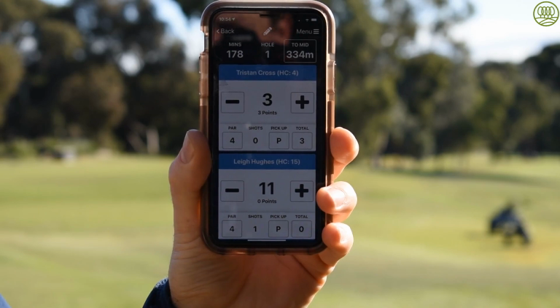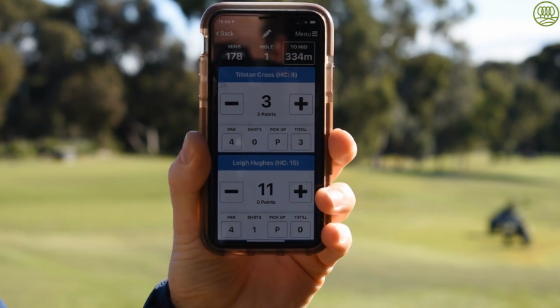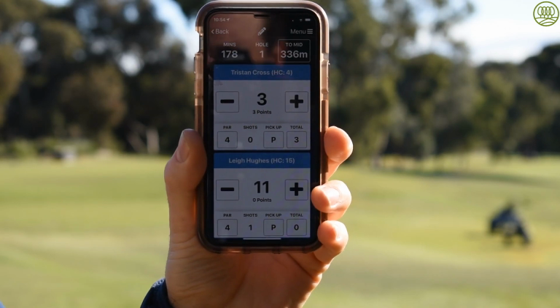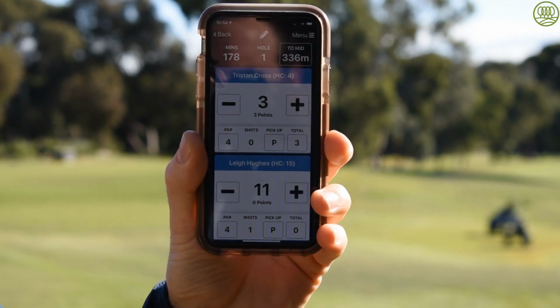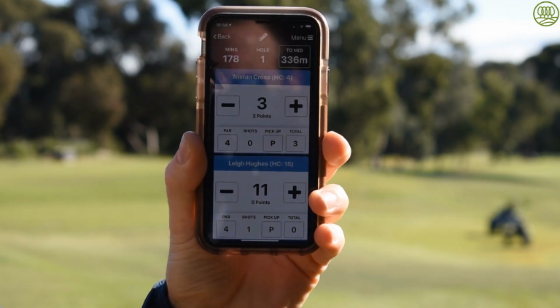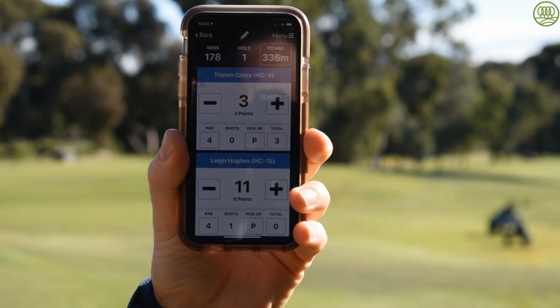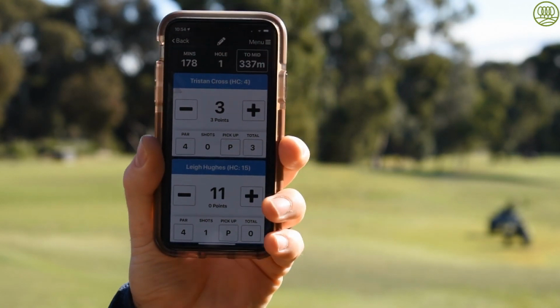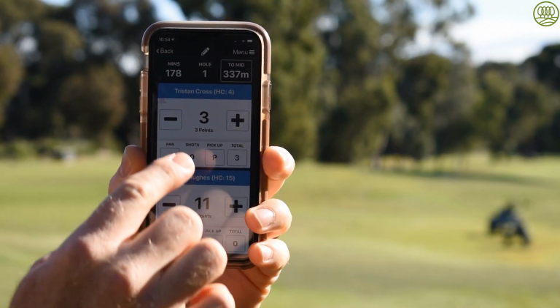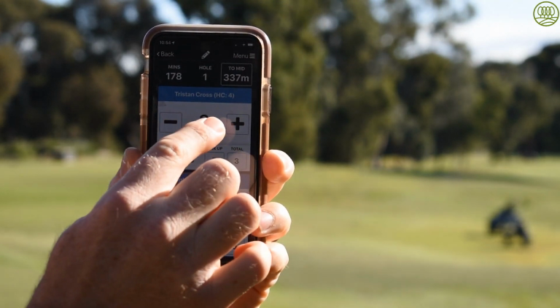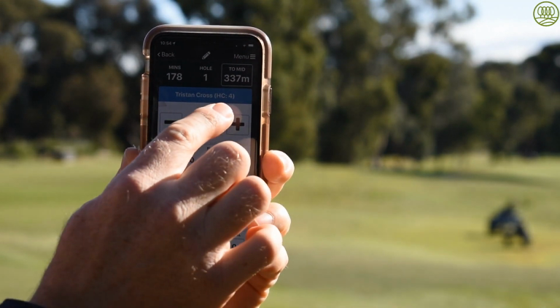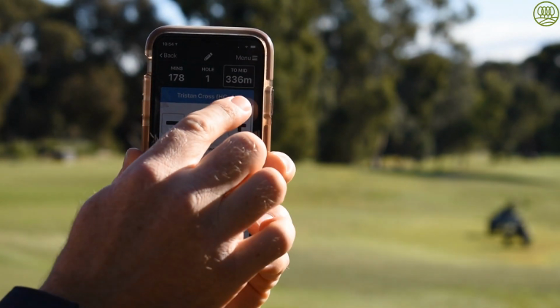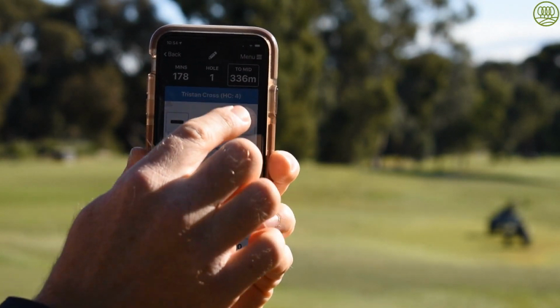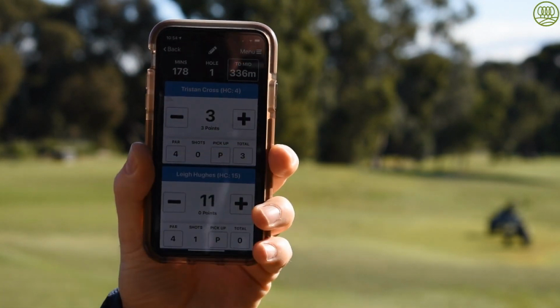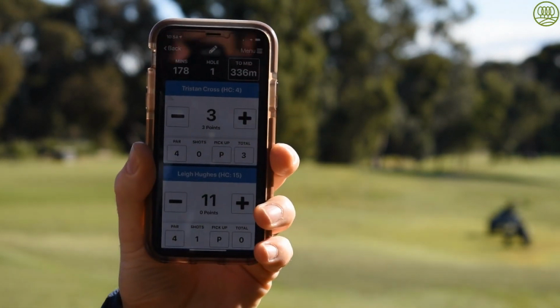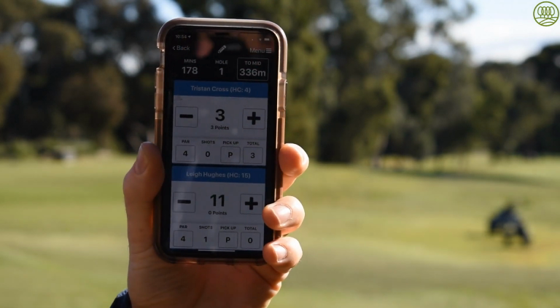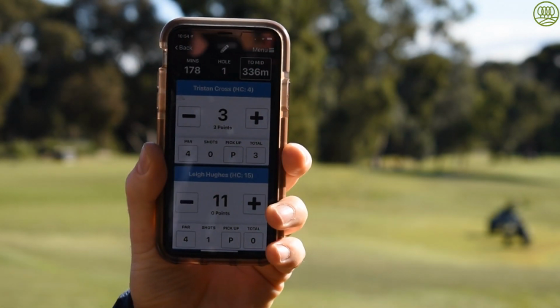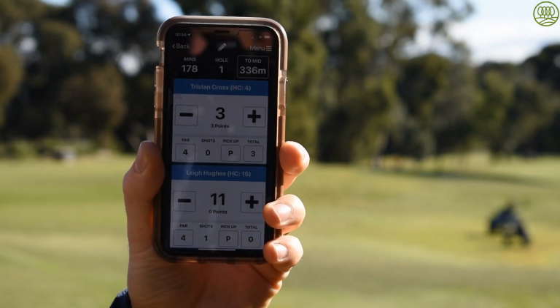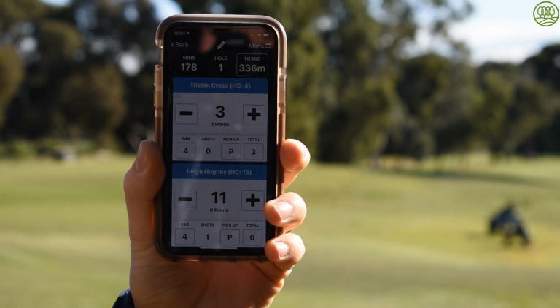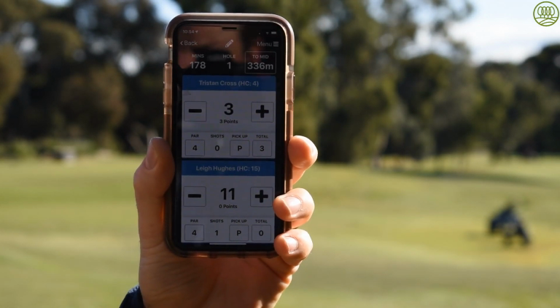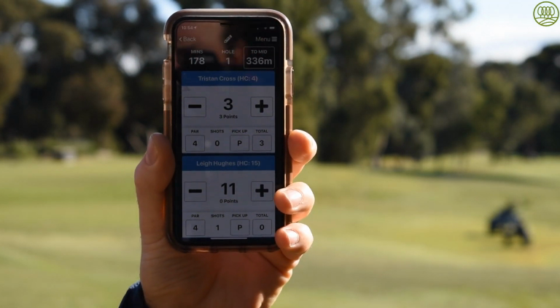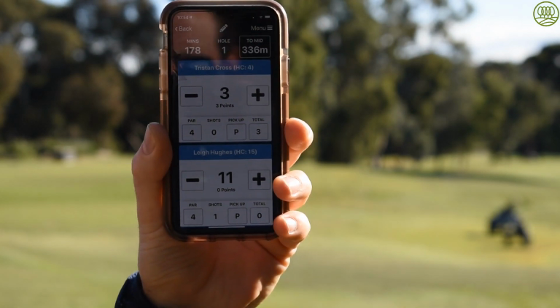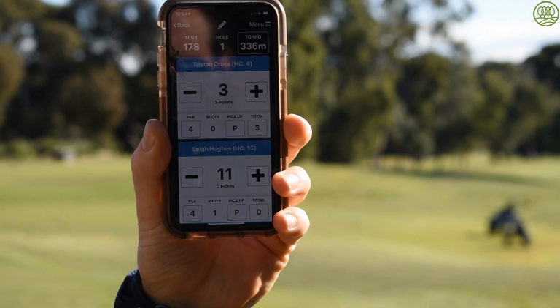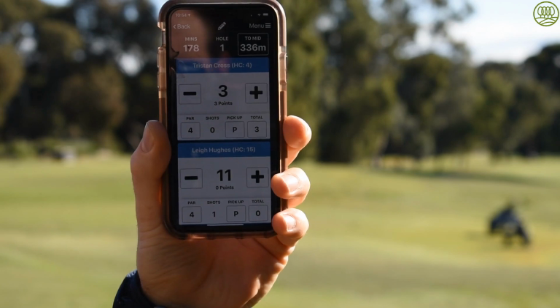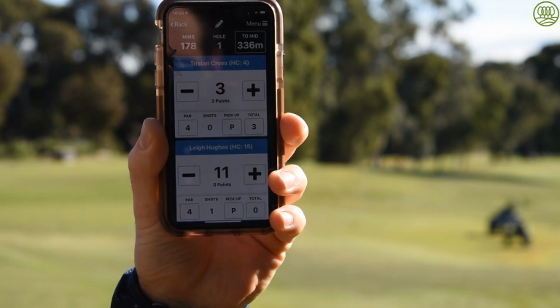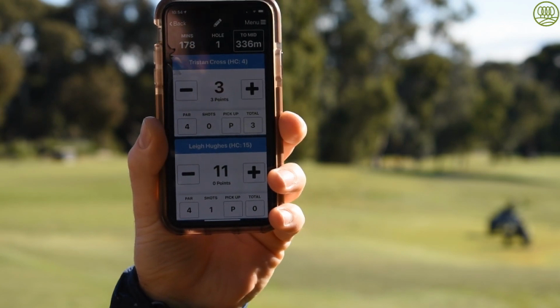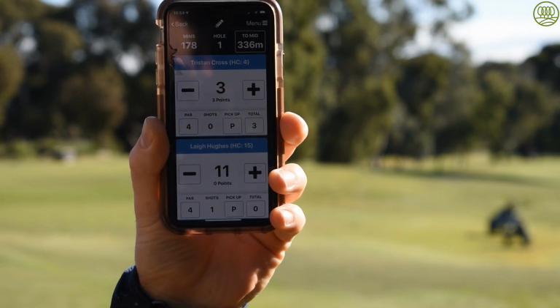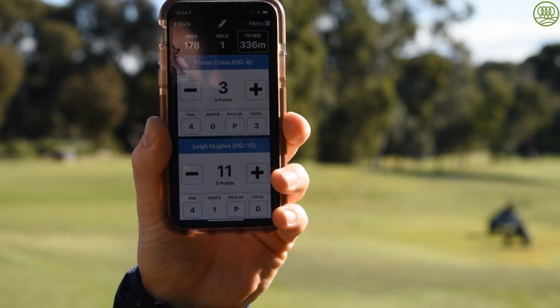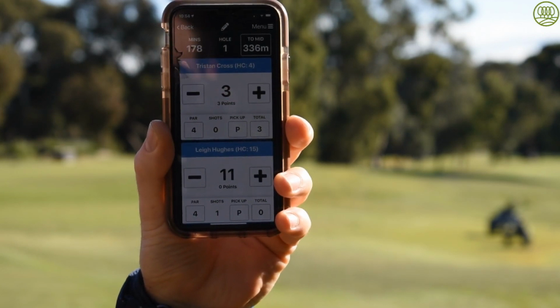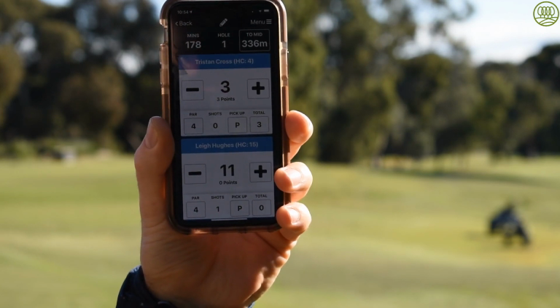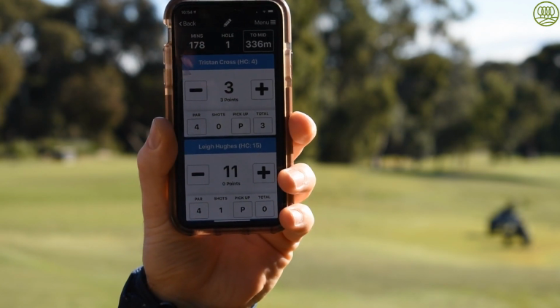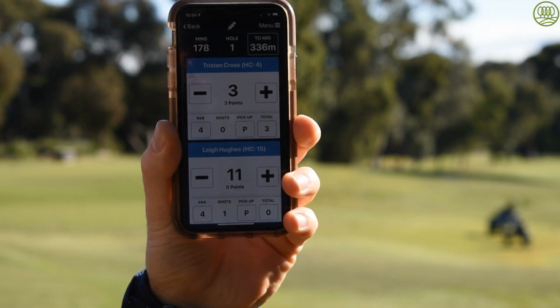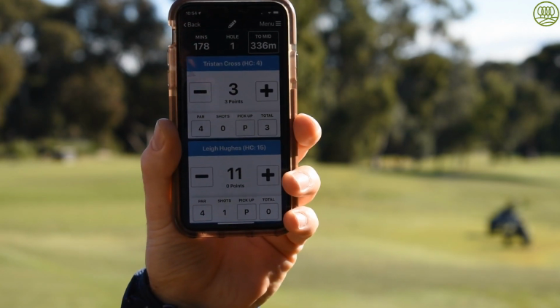In the top right of the MyScore app, you've got distance to the middle of the green — a fantastic little feature that can help you get the ball closer to the hole.